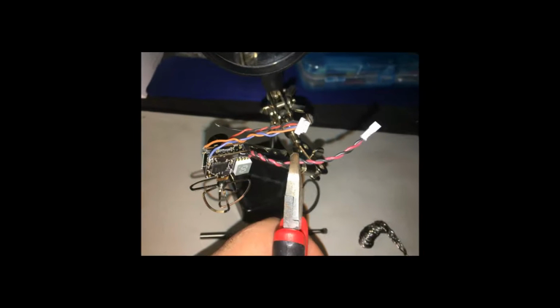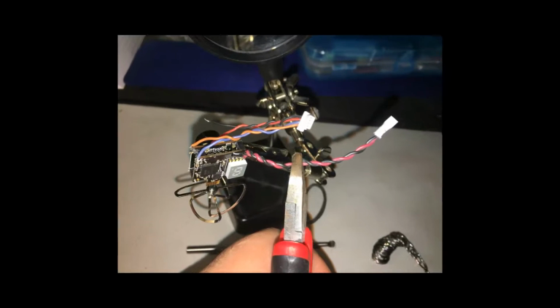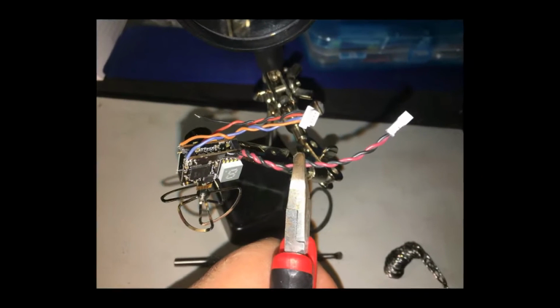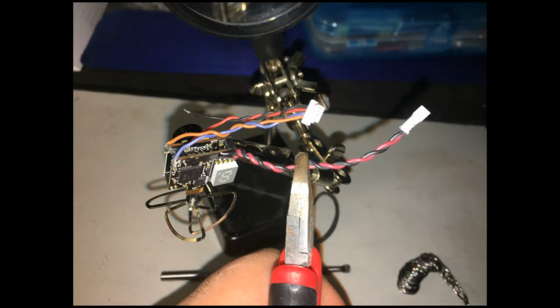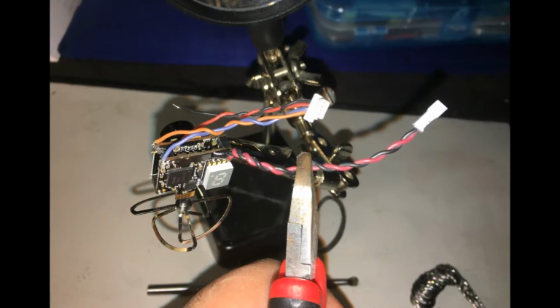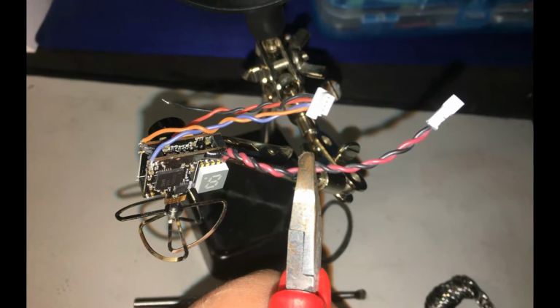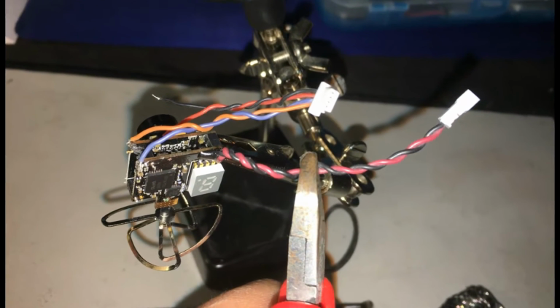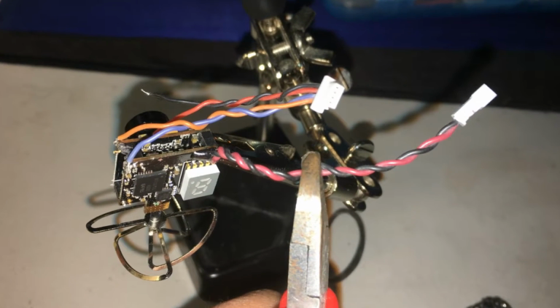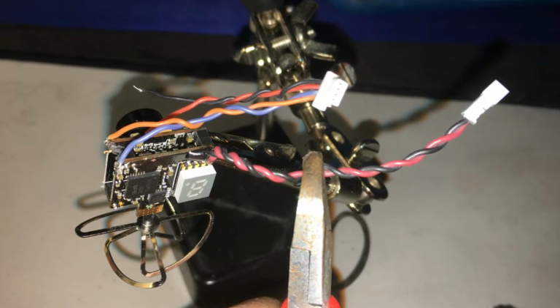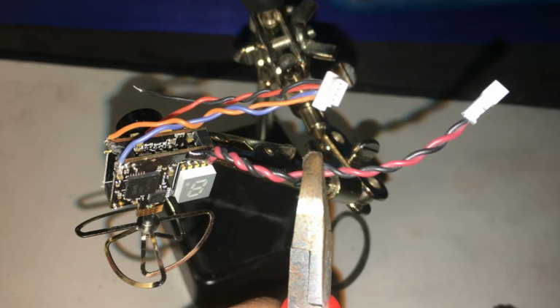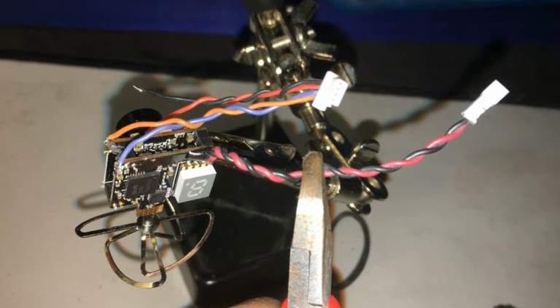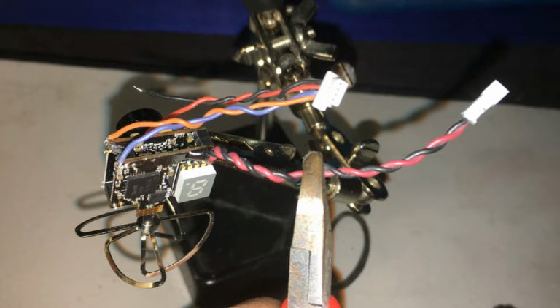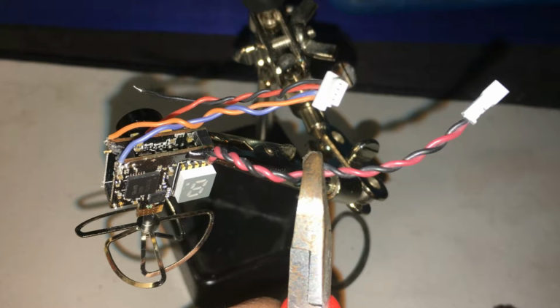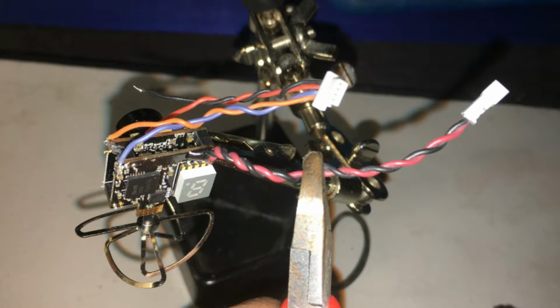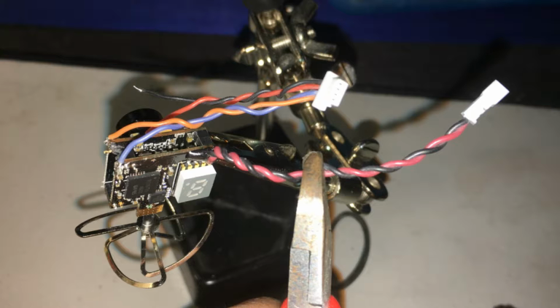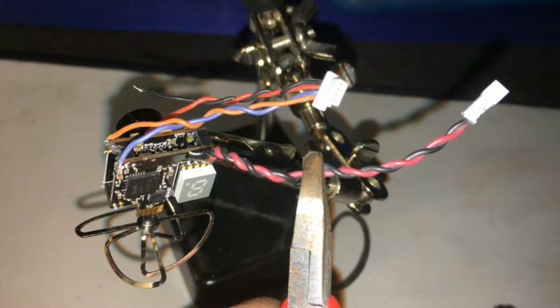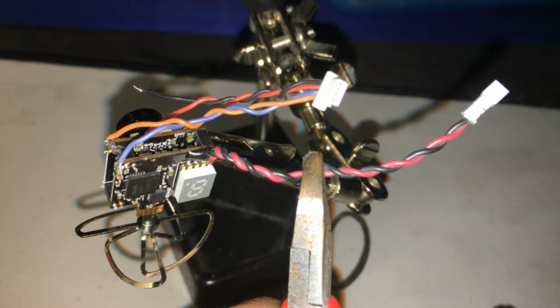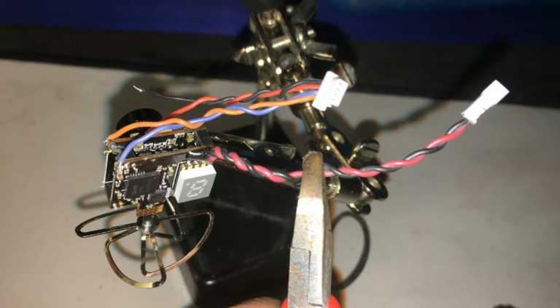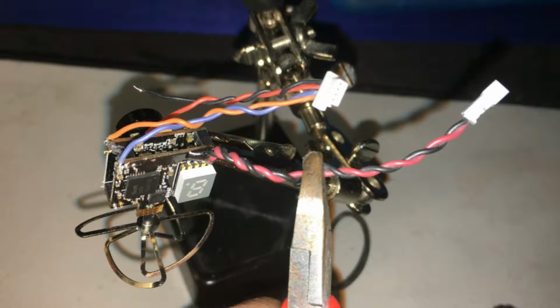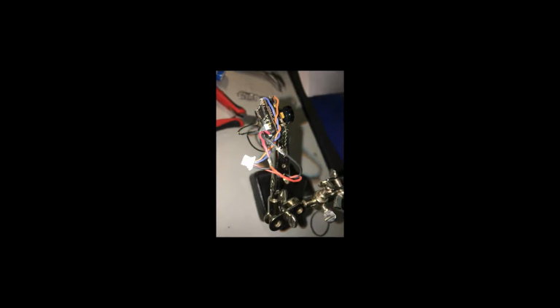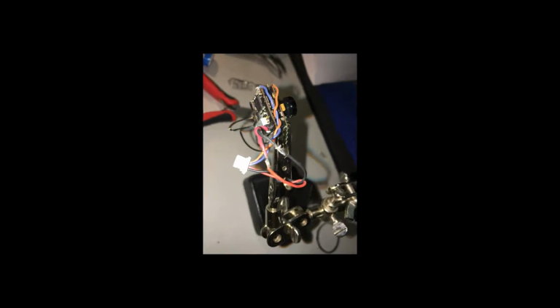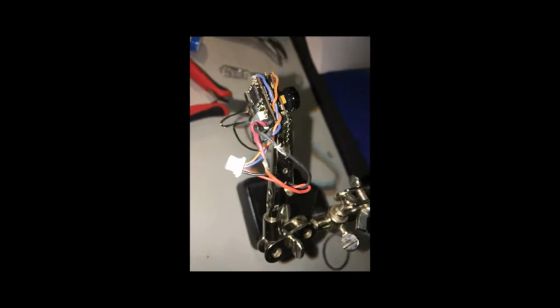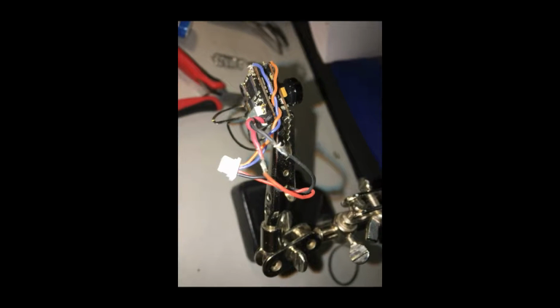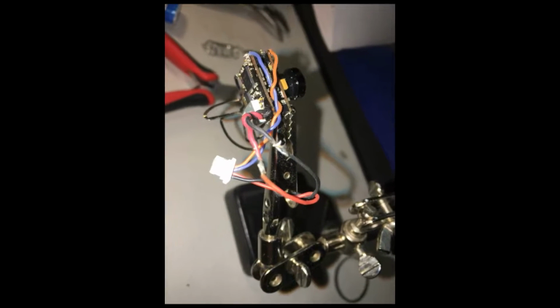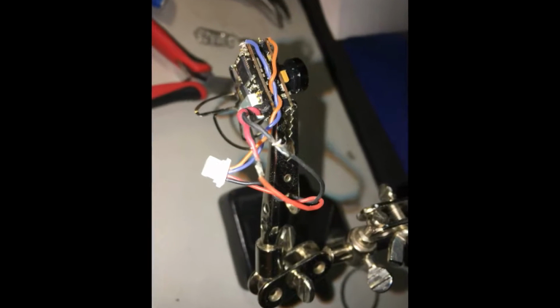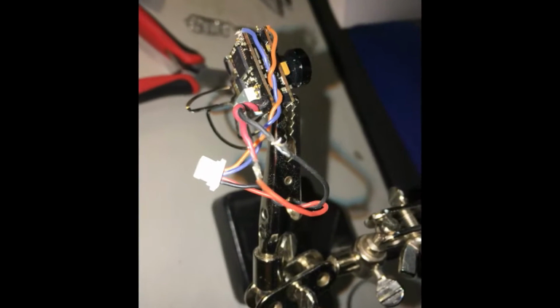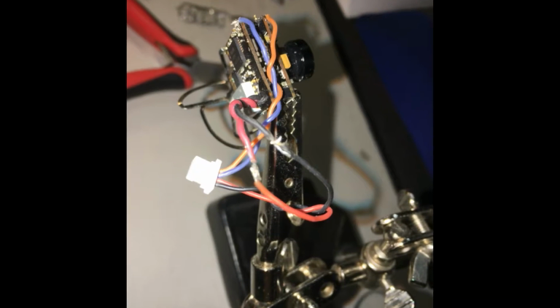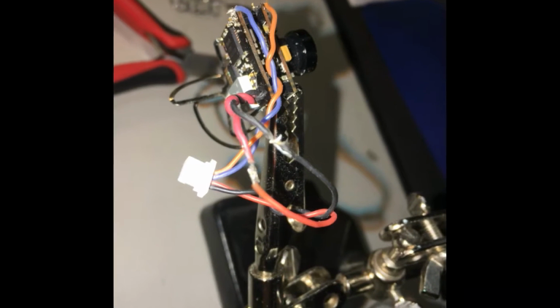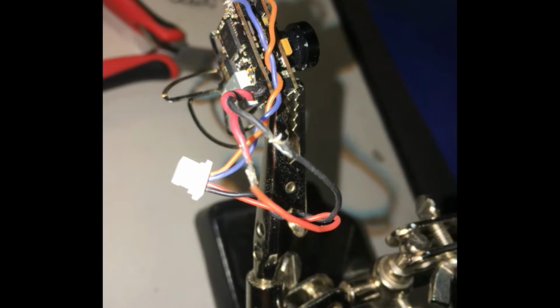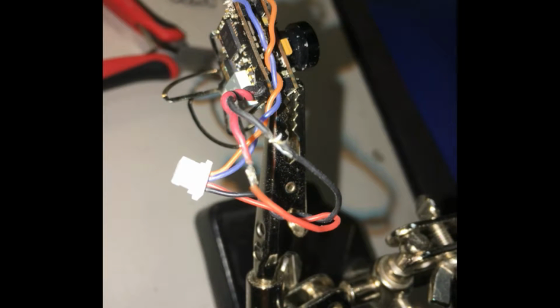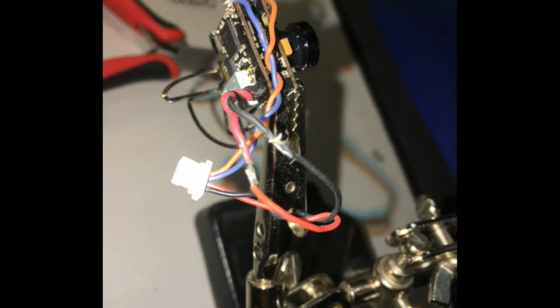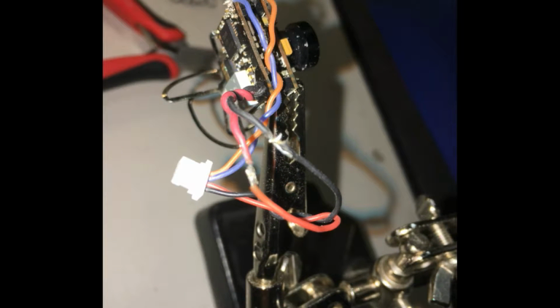Next you're gonna trim and splice the power connections for the TXO3 and then solder everything together.